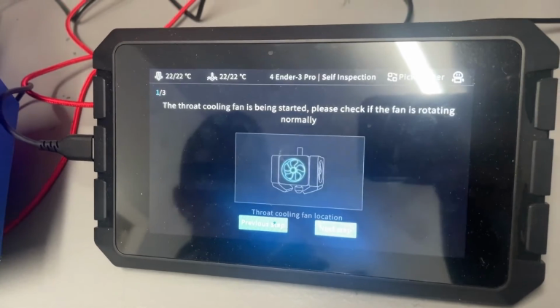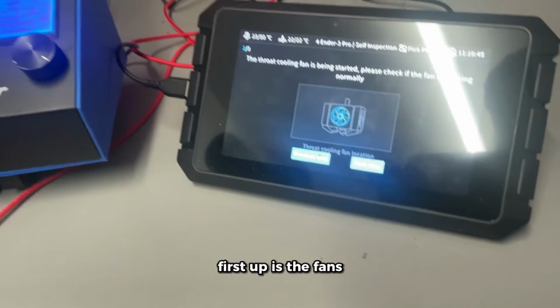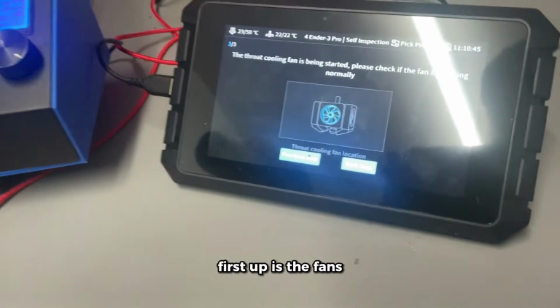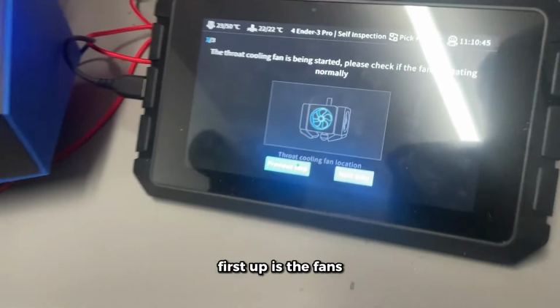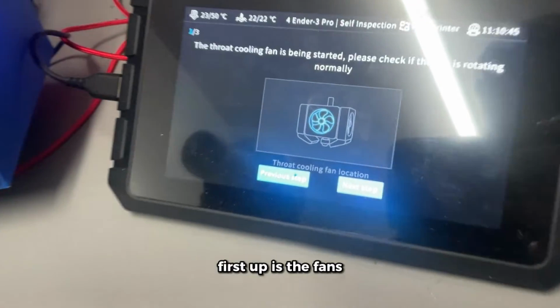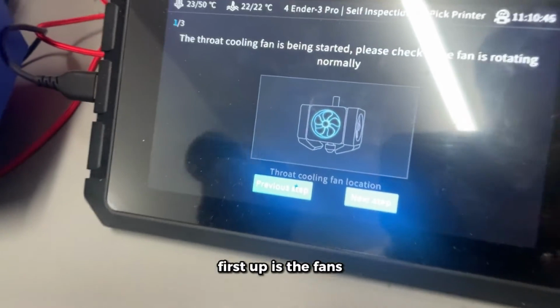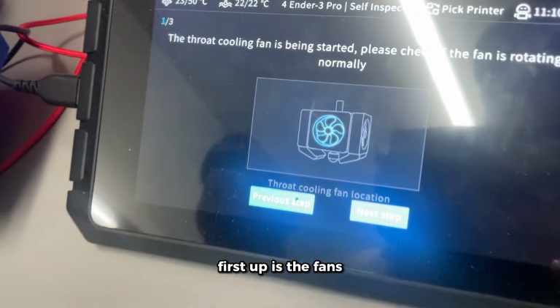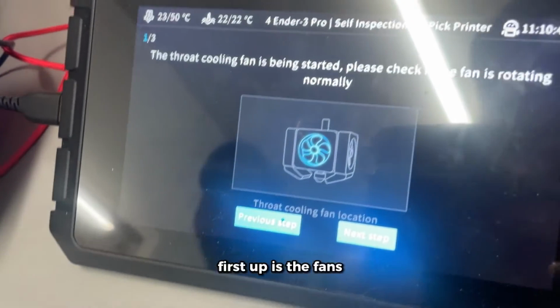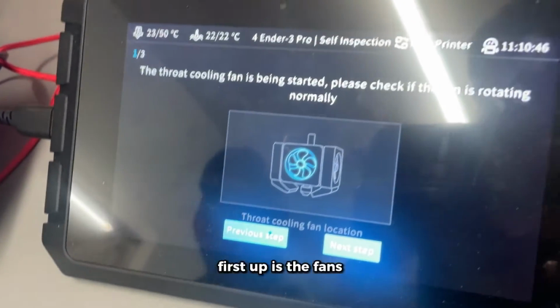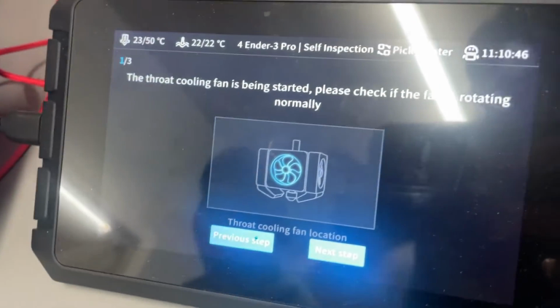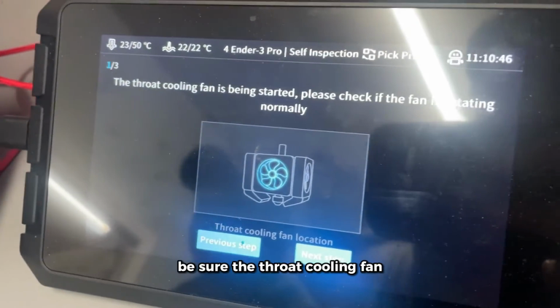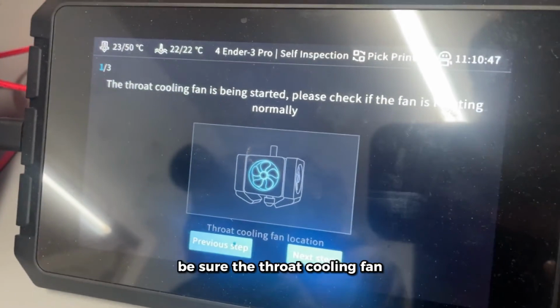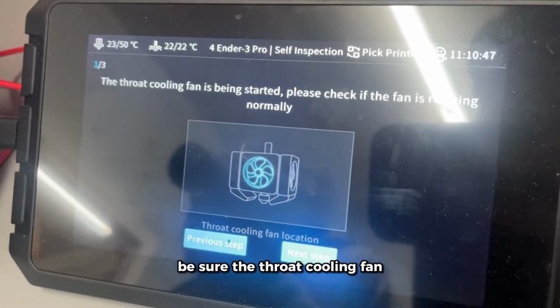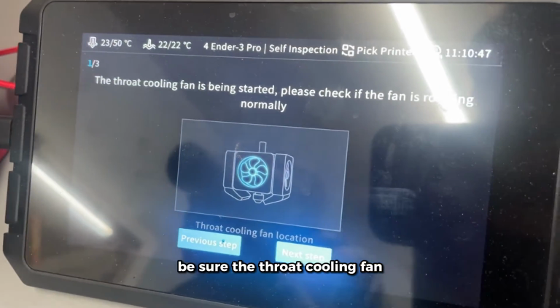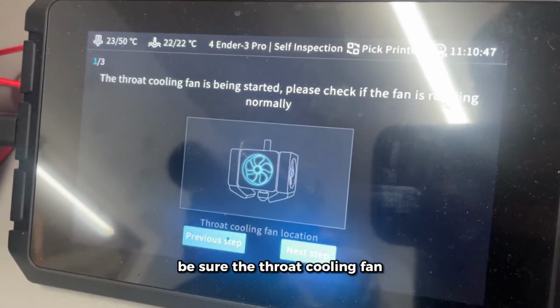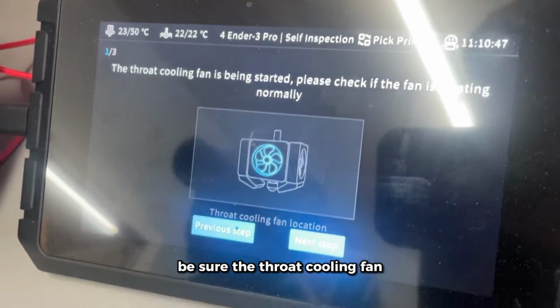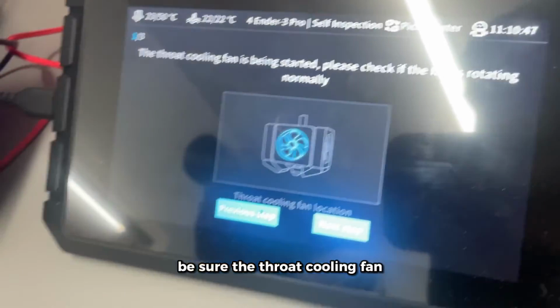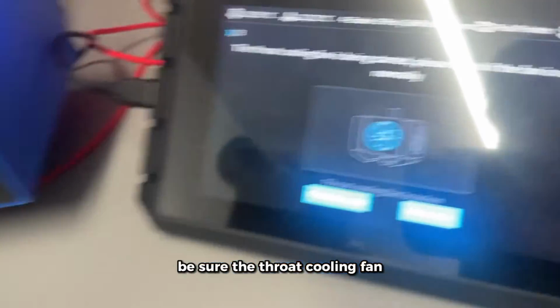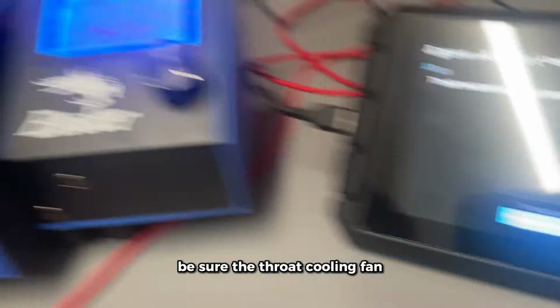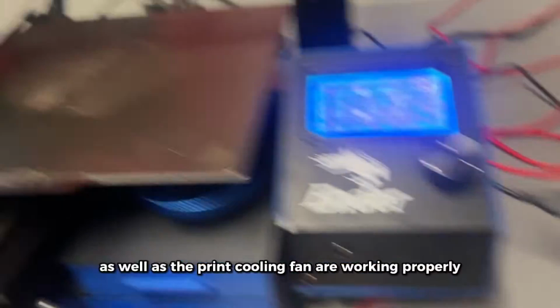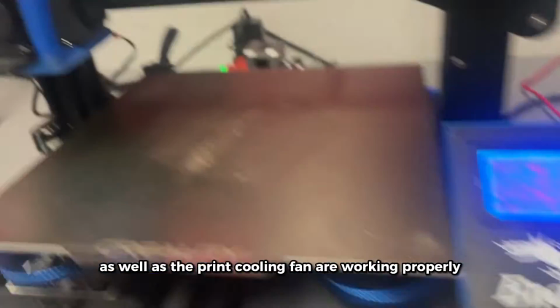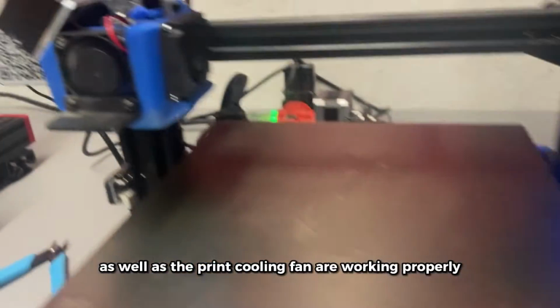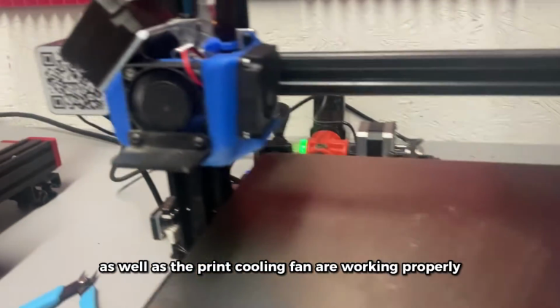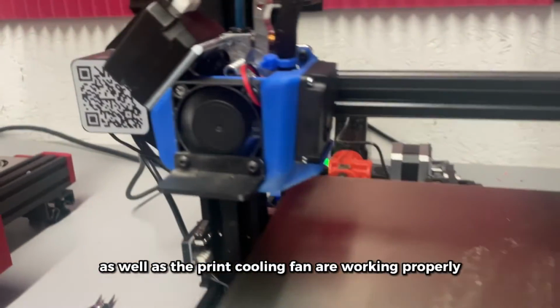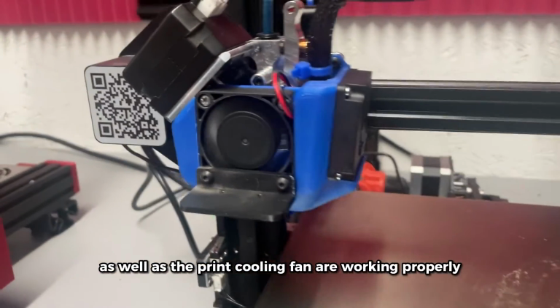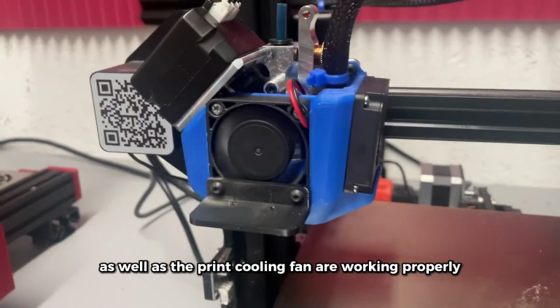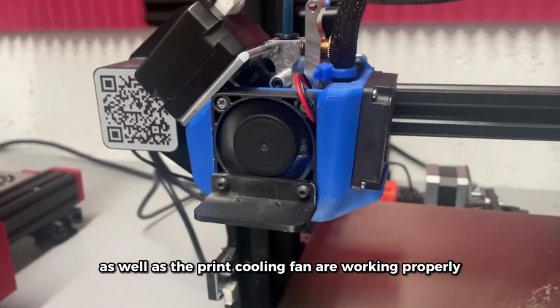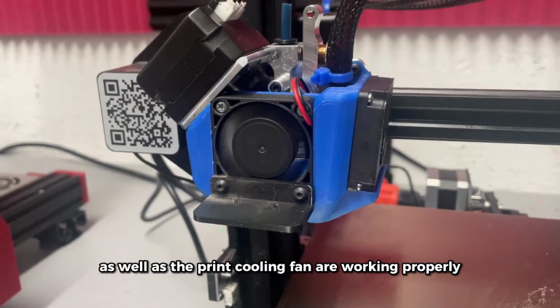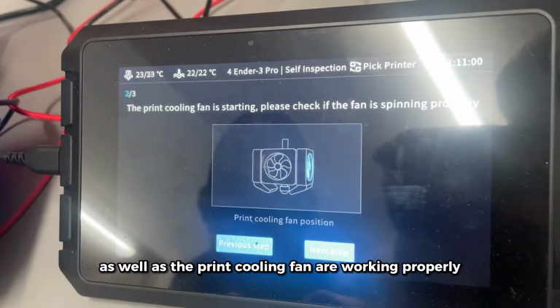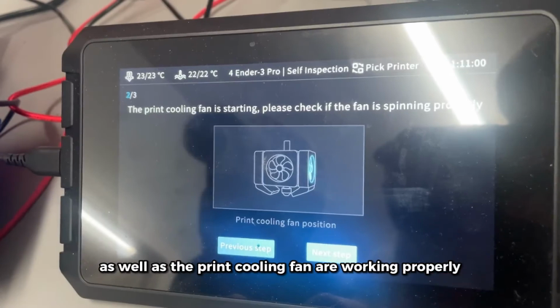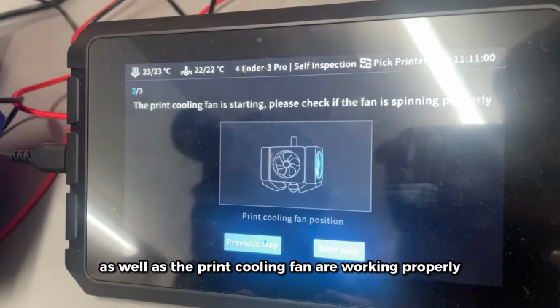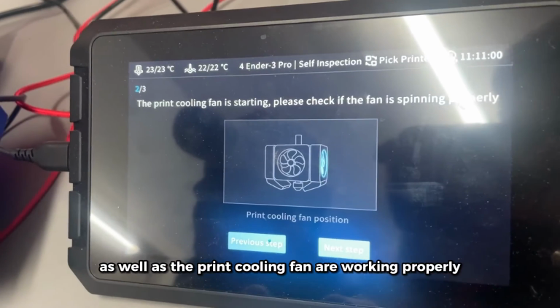Now that the firmware has been flashed, it'll run through steps to test the printer. First up is the fans — be sure the throat cooling fan as well as the print cooling fan are working properly.